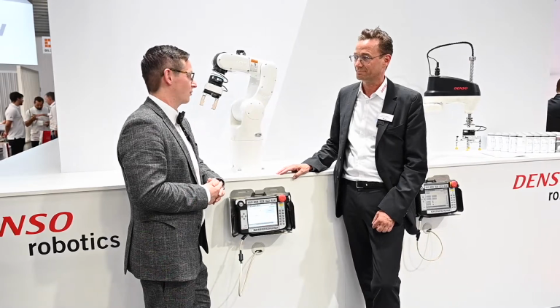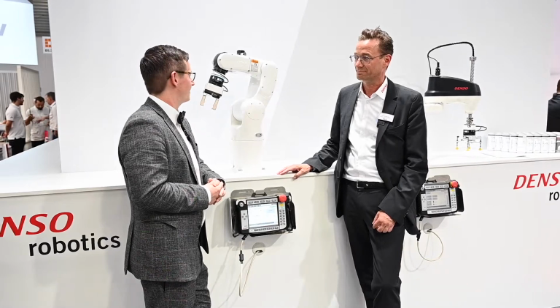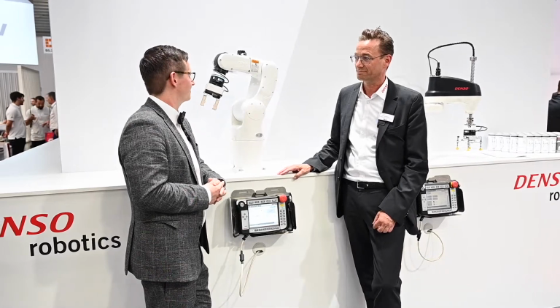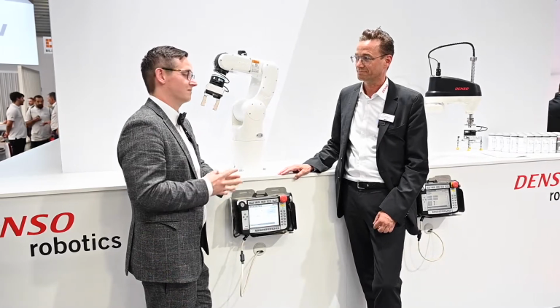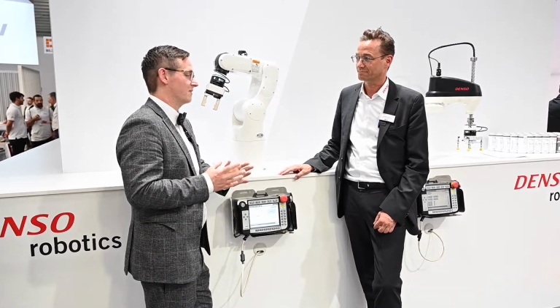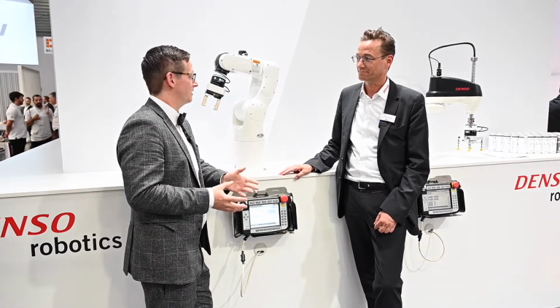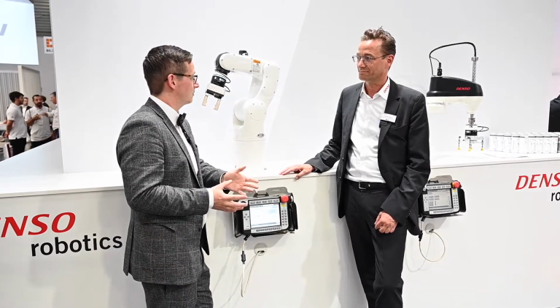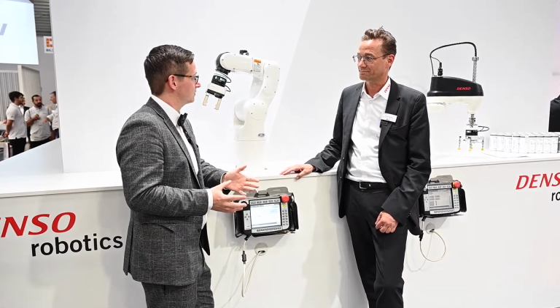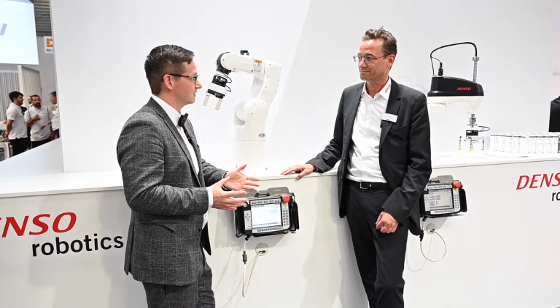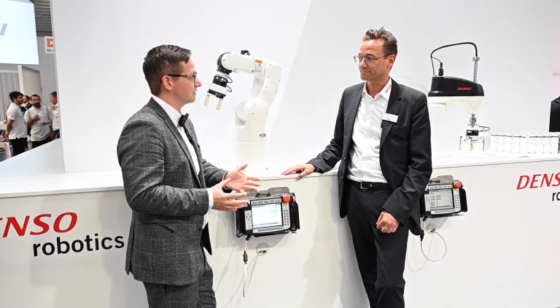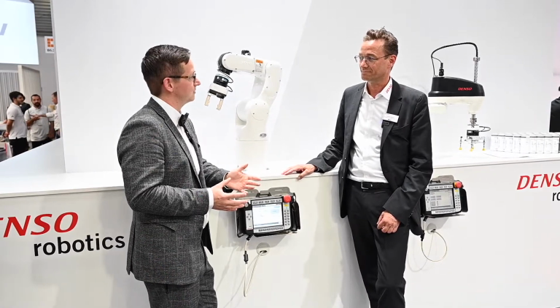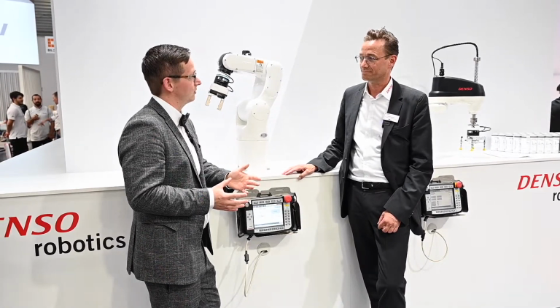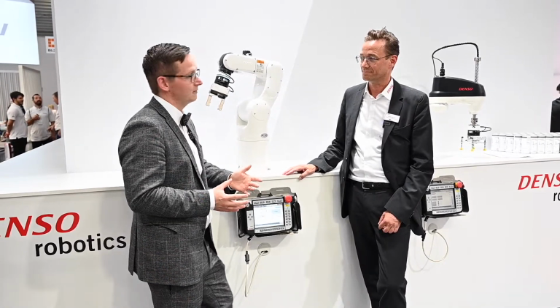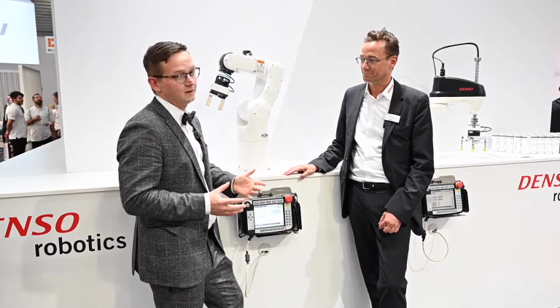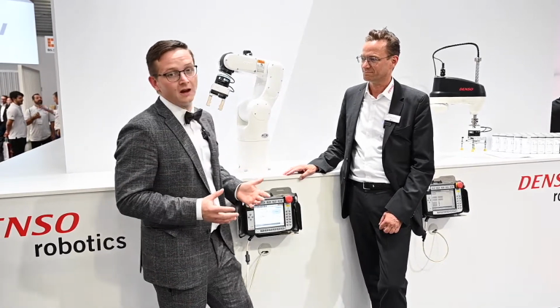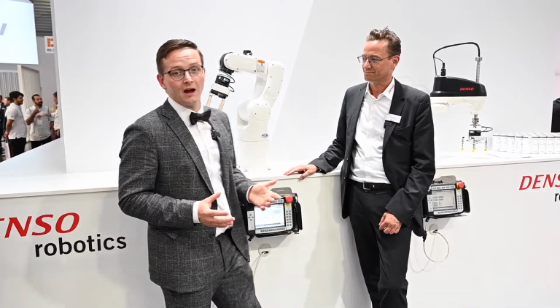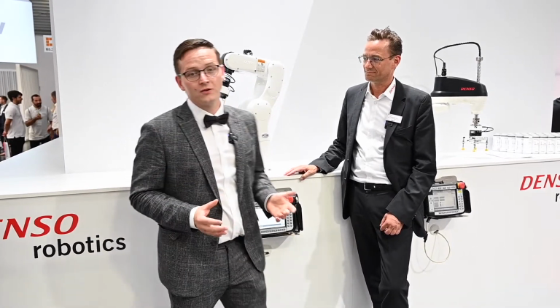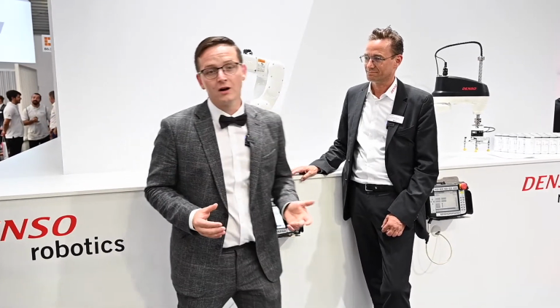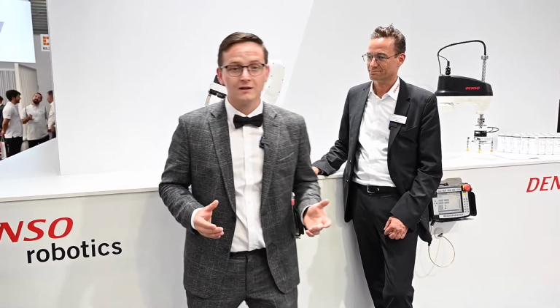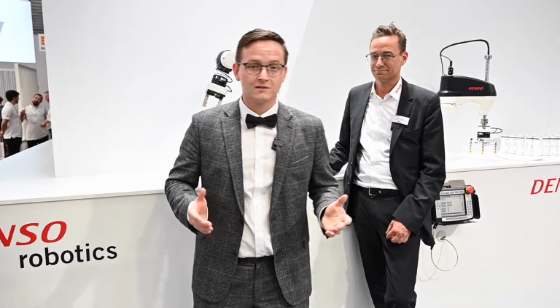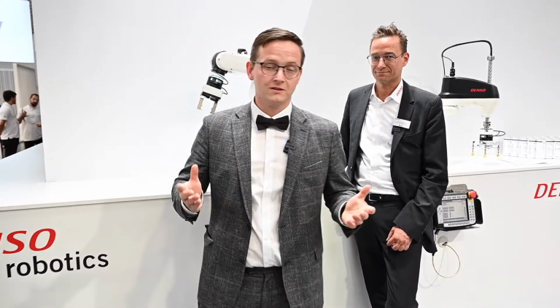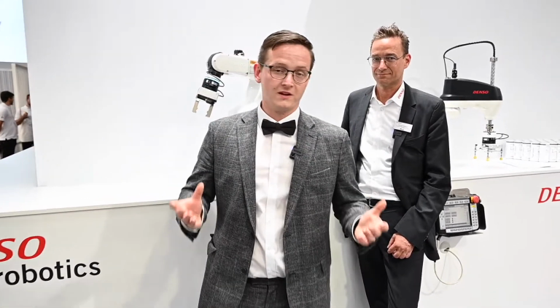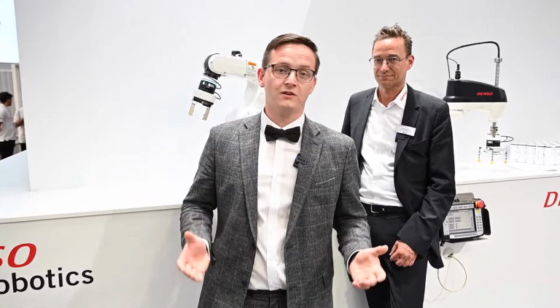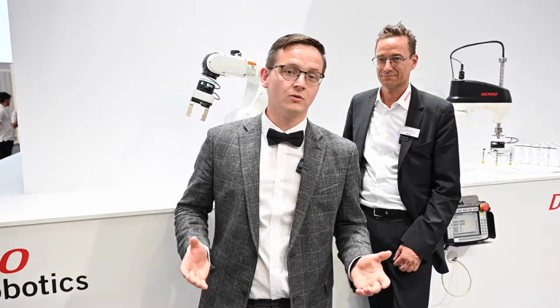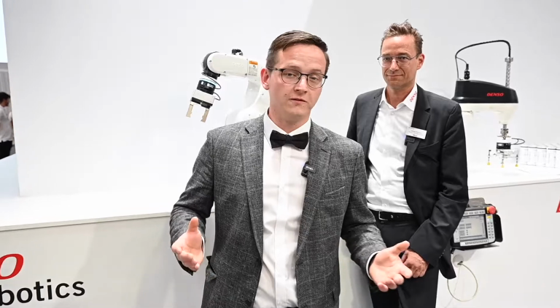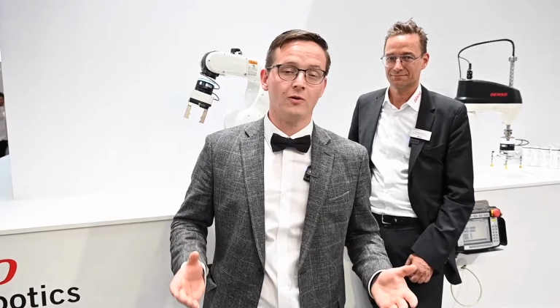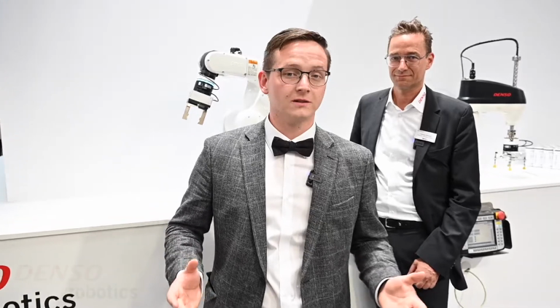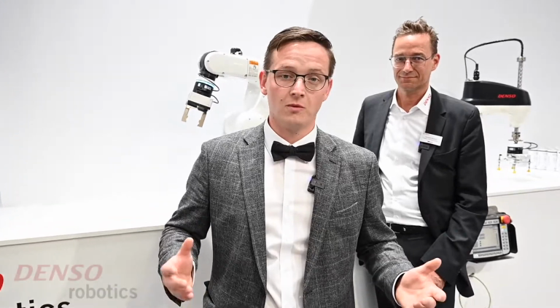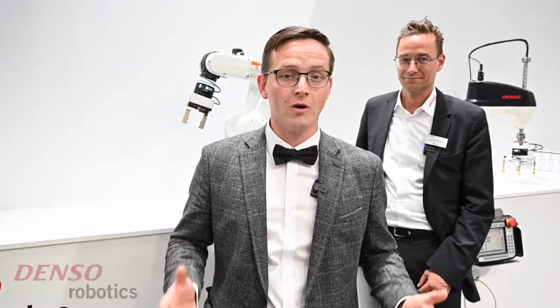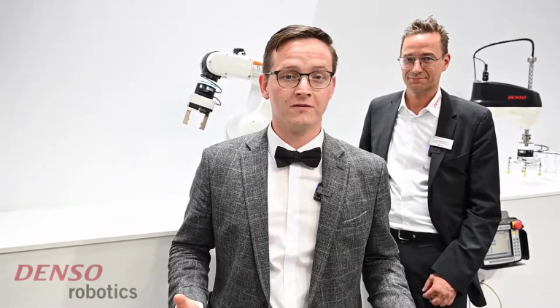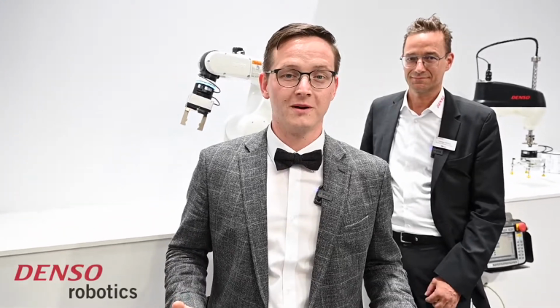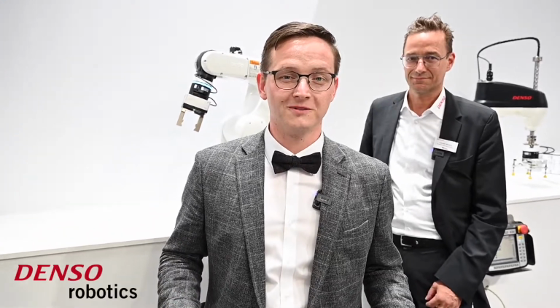Thank you so much for this interesting tour. And you guys, stay tuned and follow us for more information. Bye-bye, see you soon.